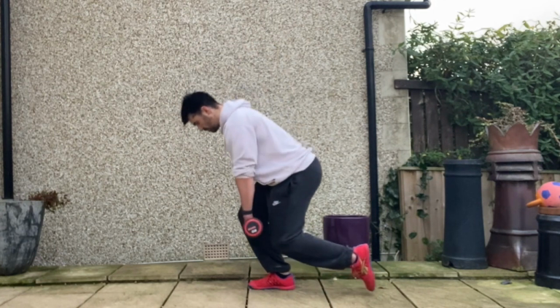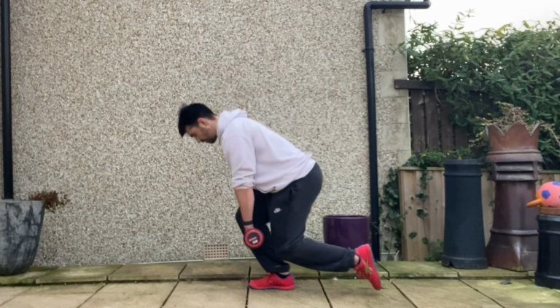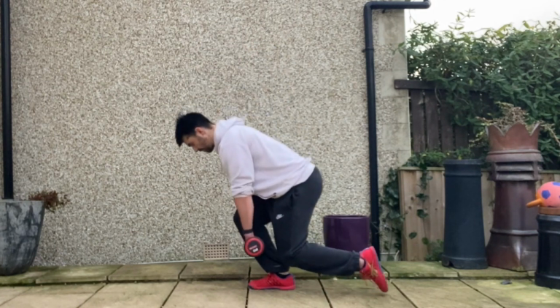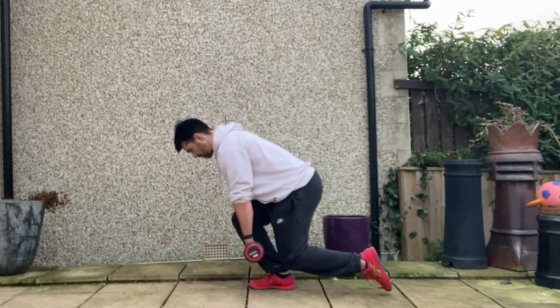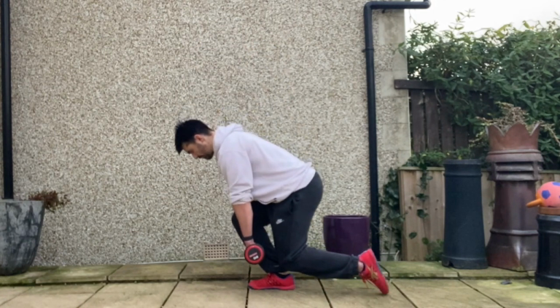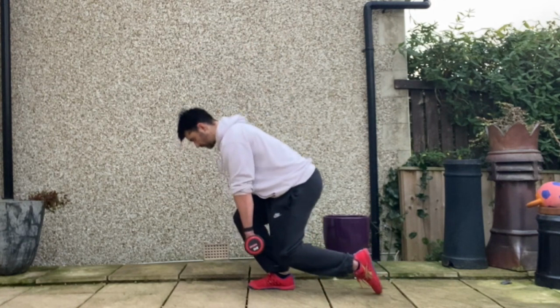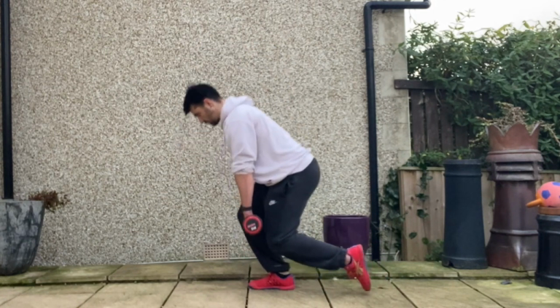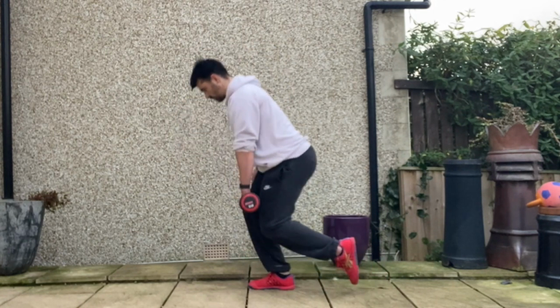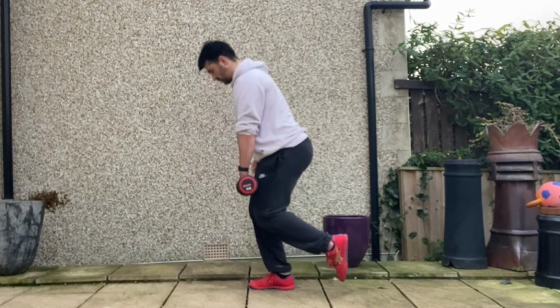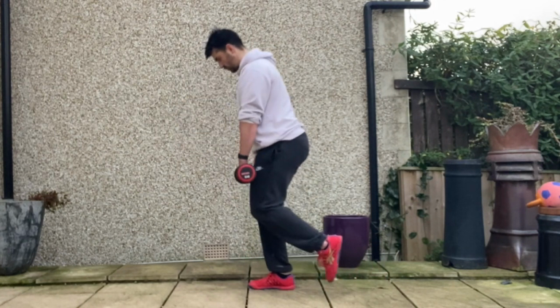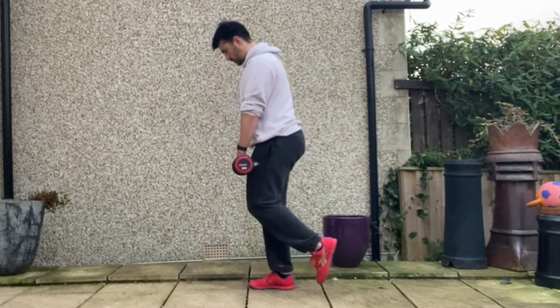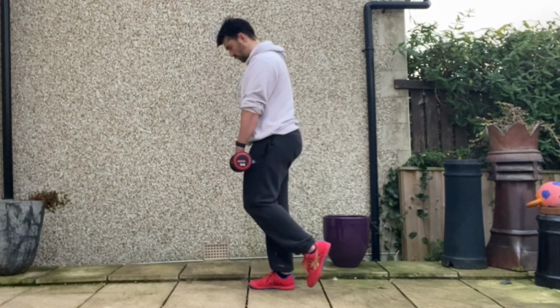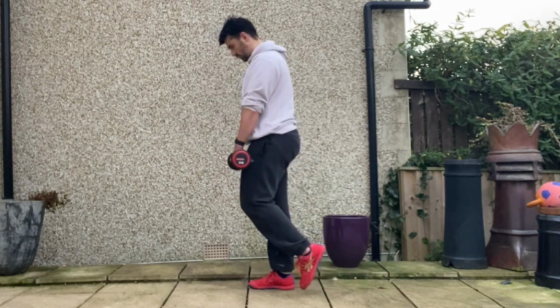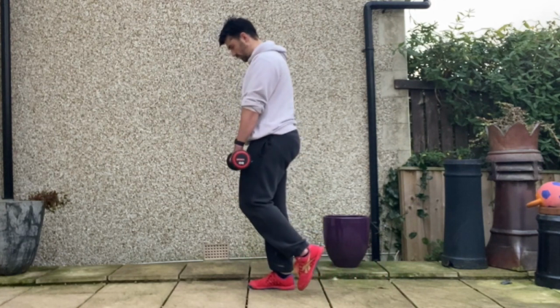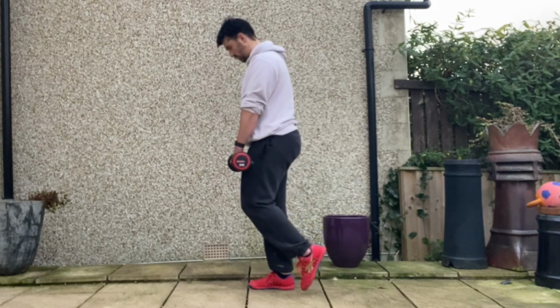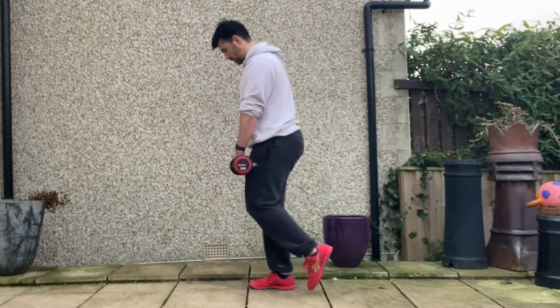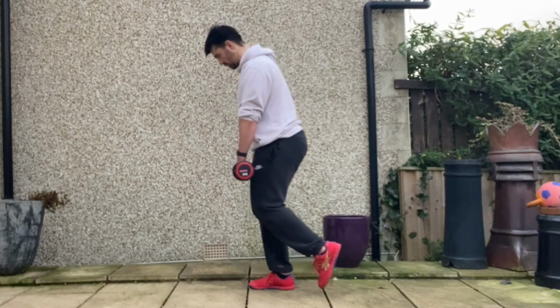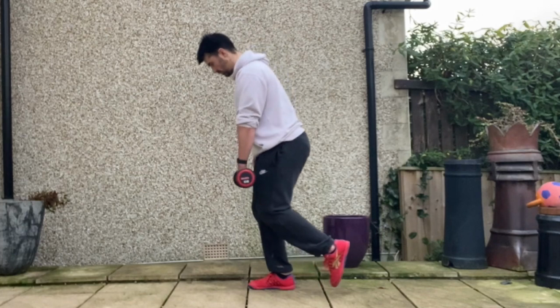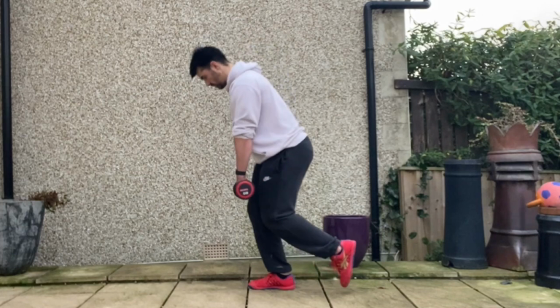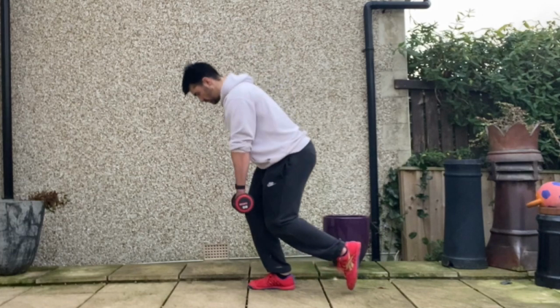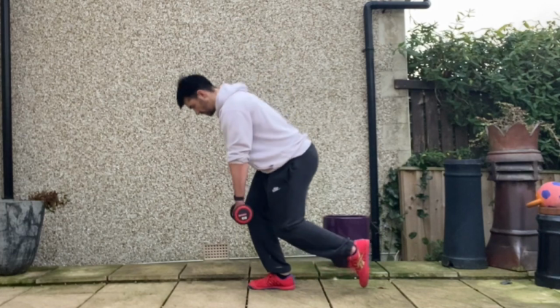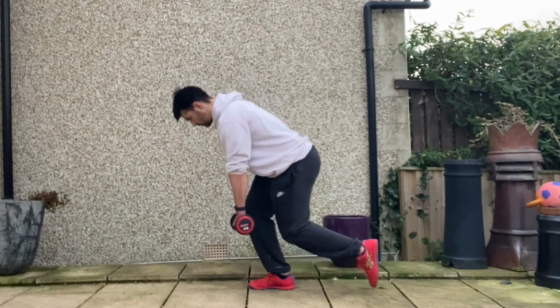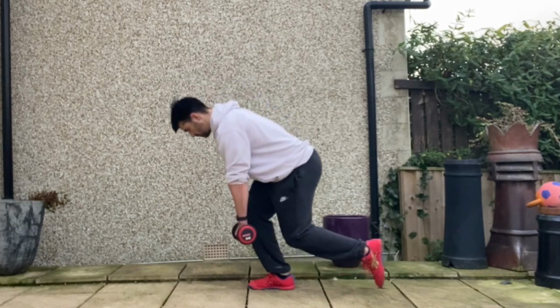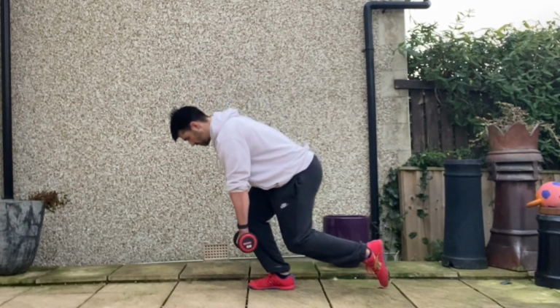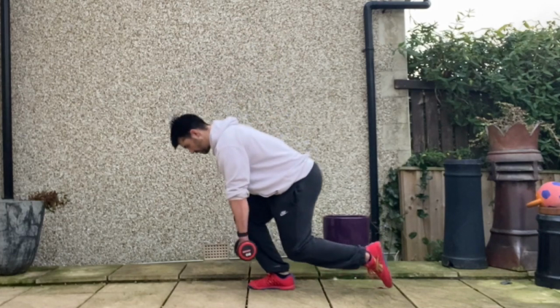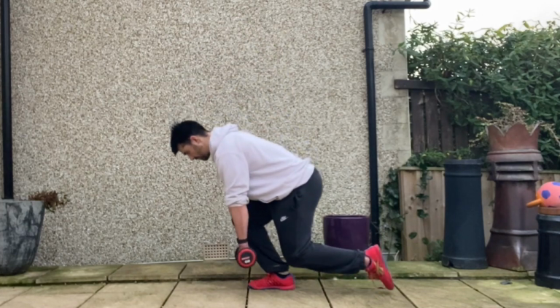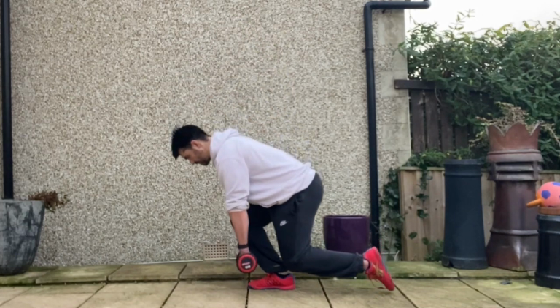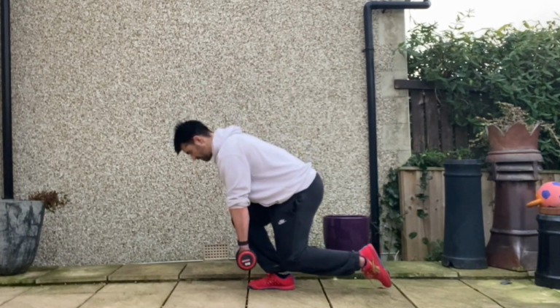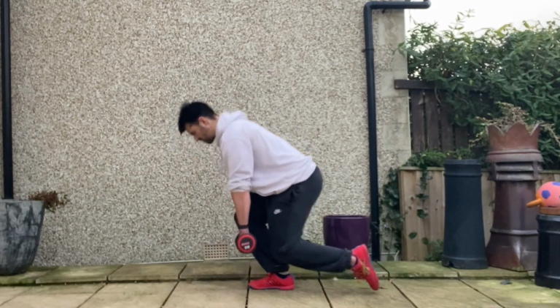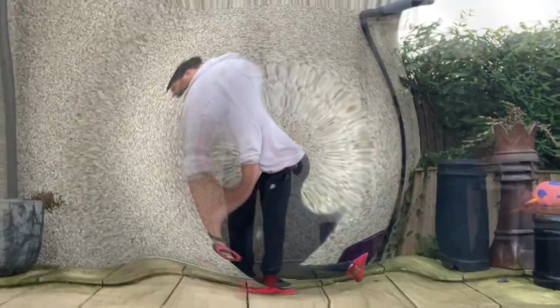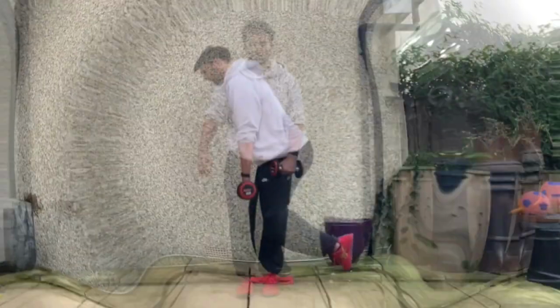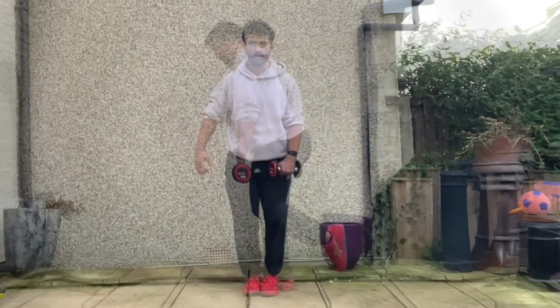From there you're going to exhale, stacking your ribcage on top of your pelvis. Hold on to the abs you gain from the exhale and then breathe normally.